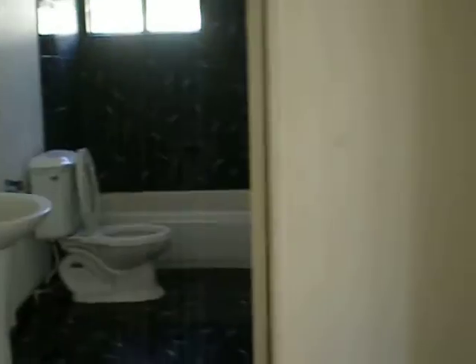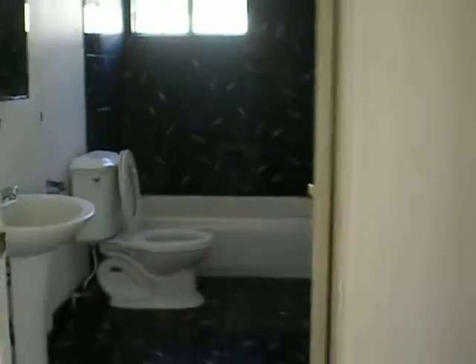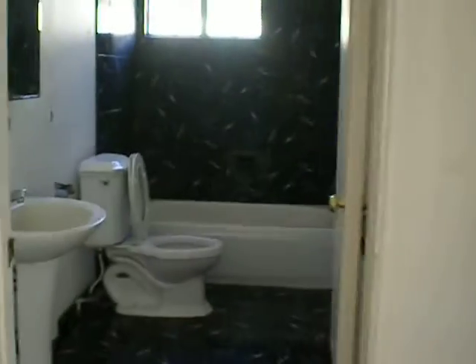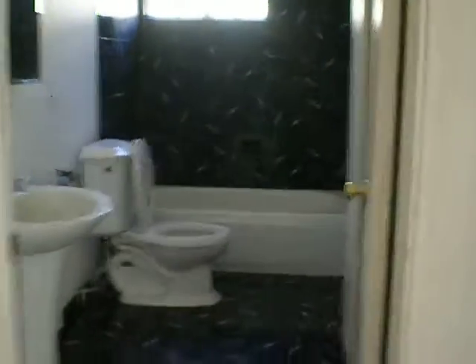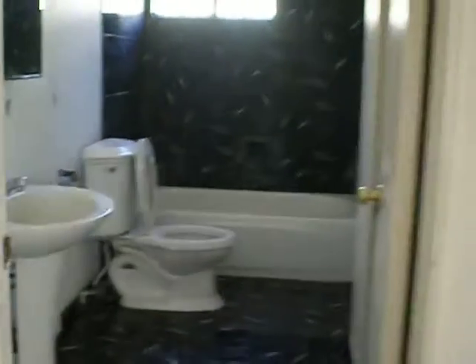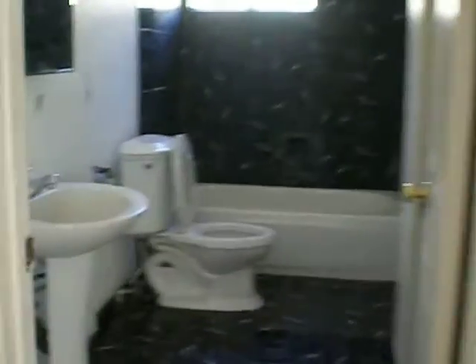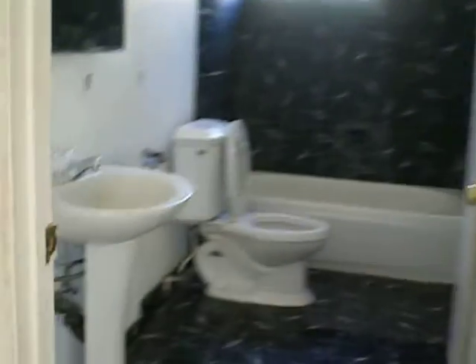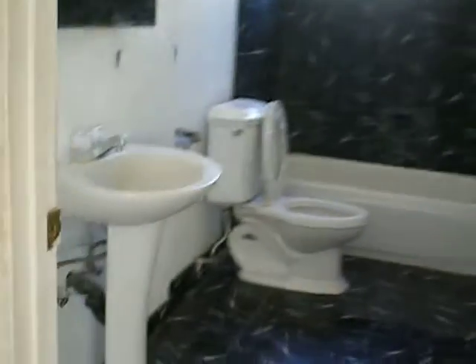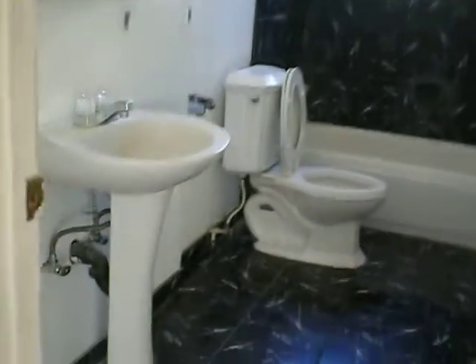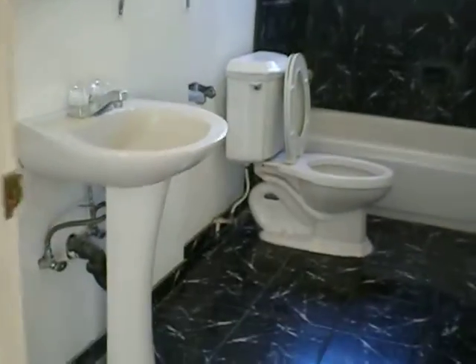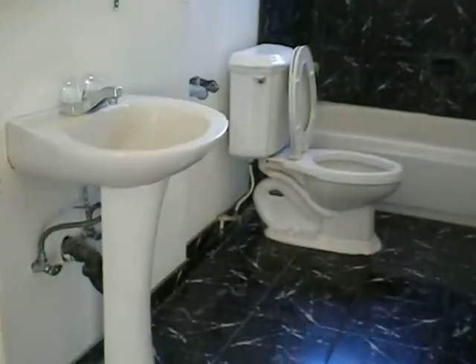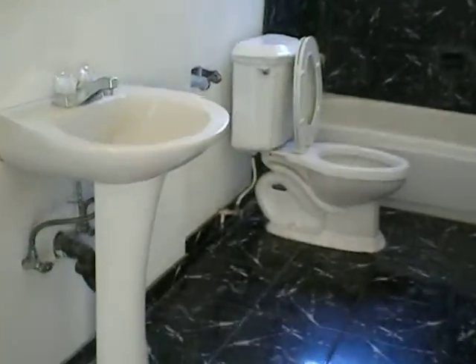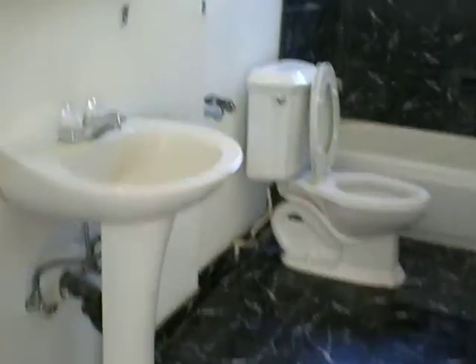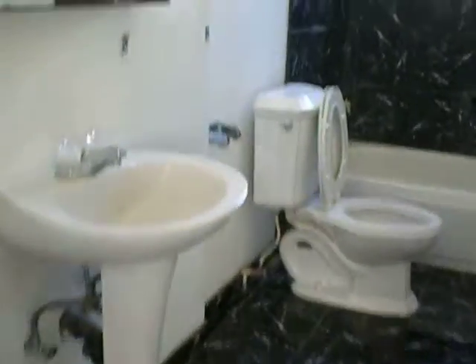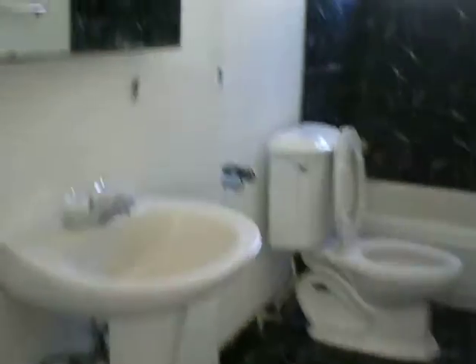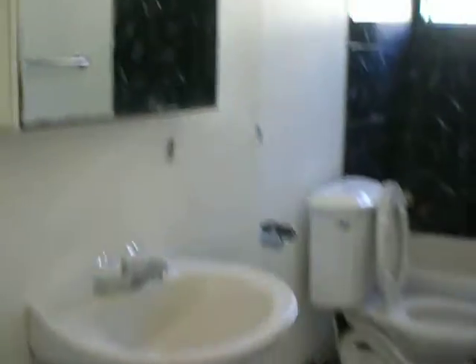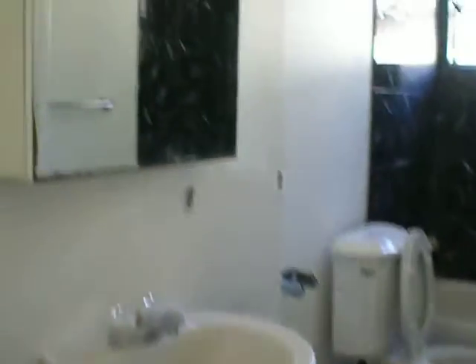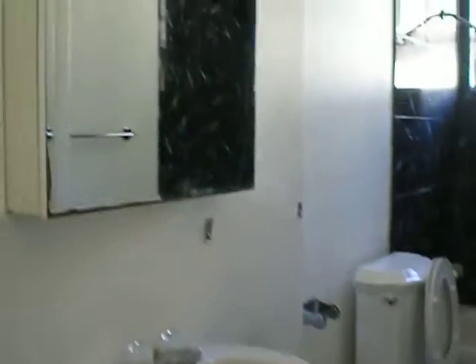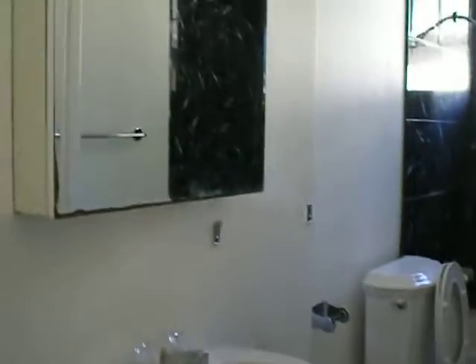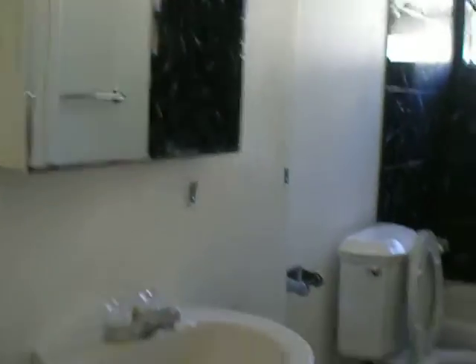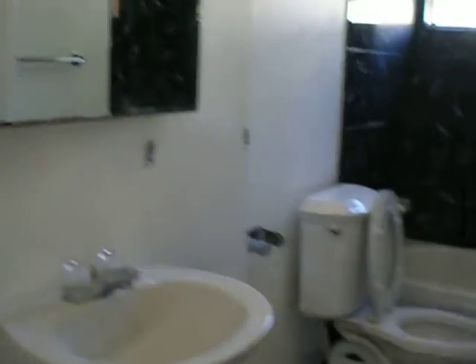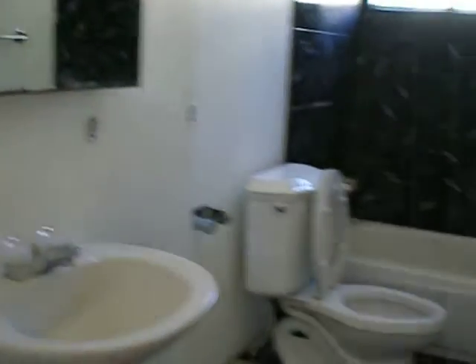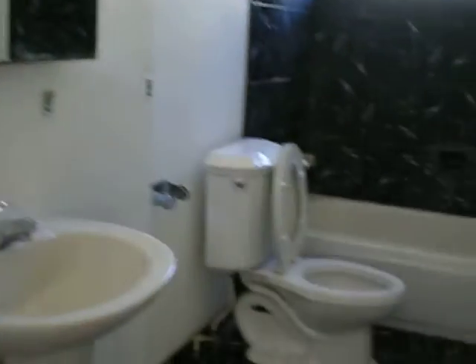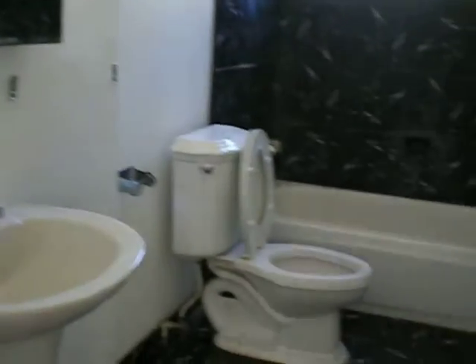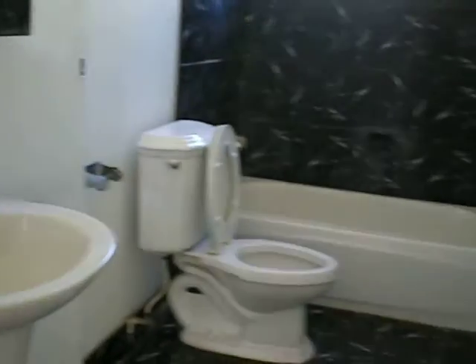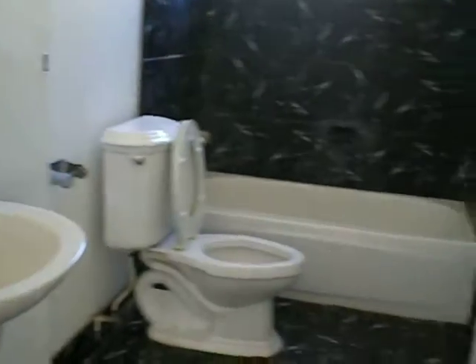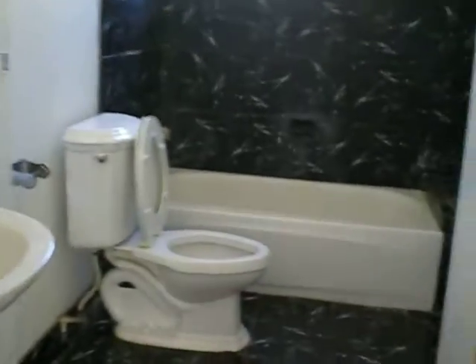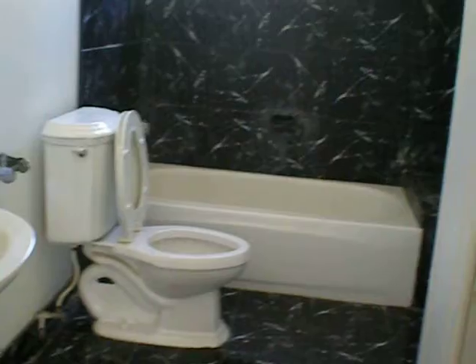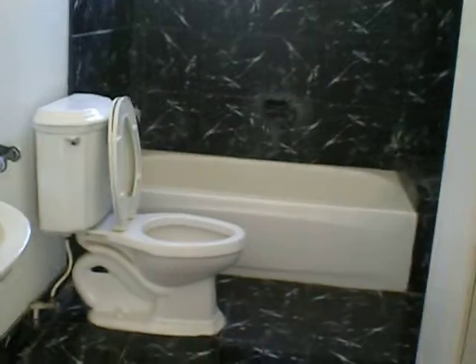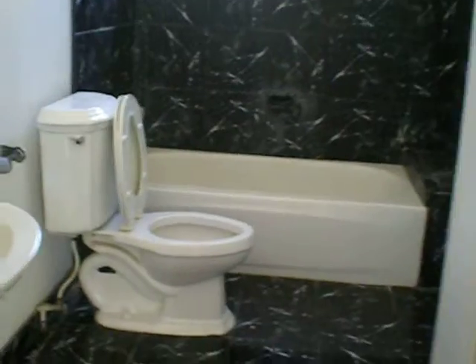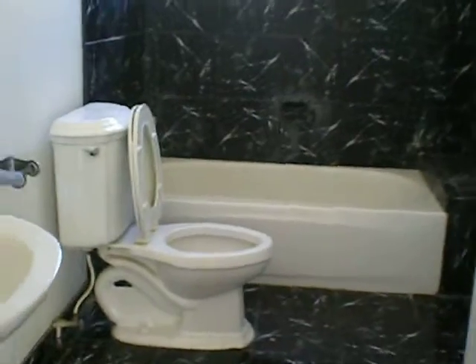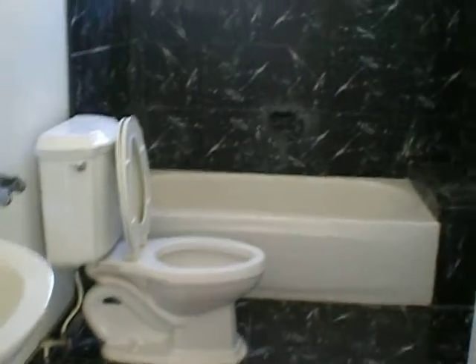Now this is the restroom. We're going to go into the bathroom.